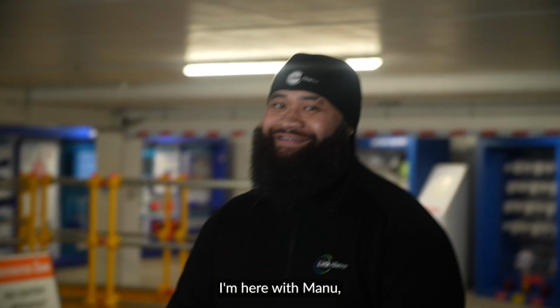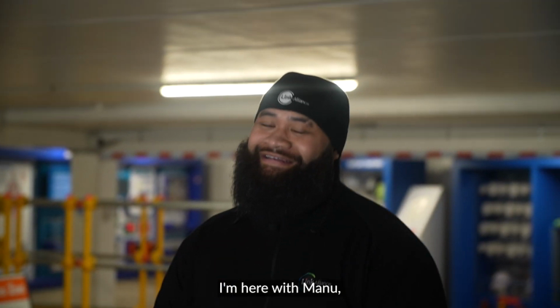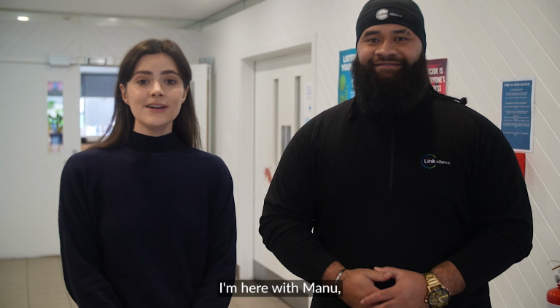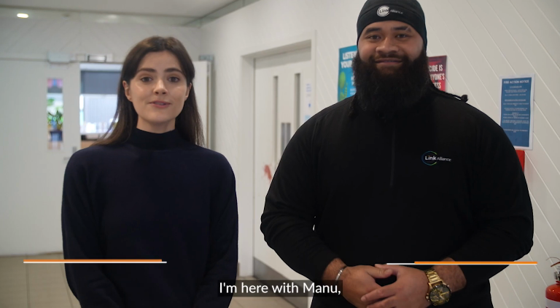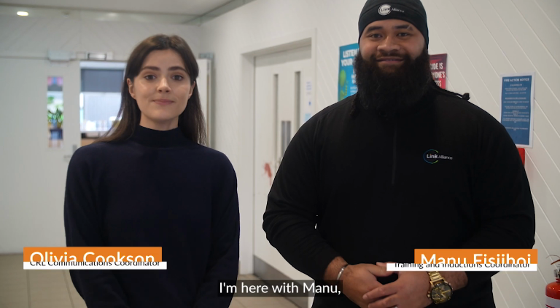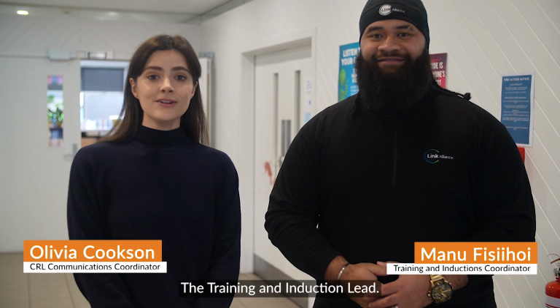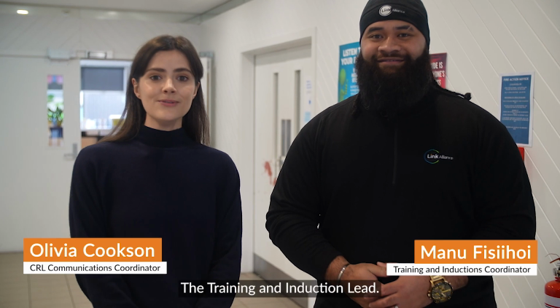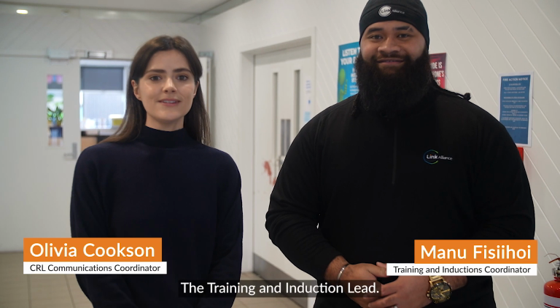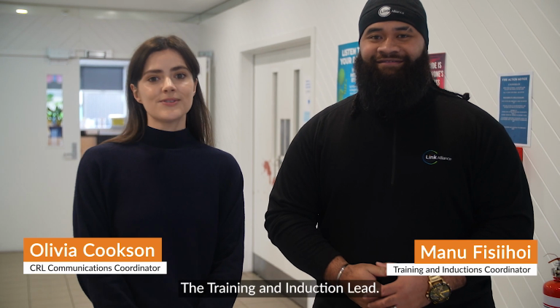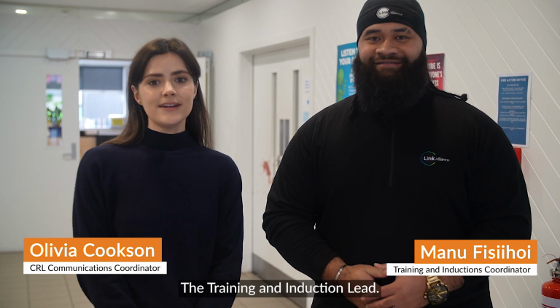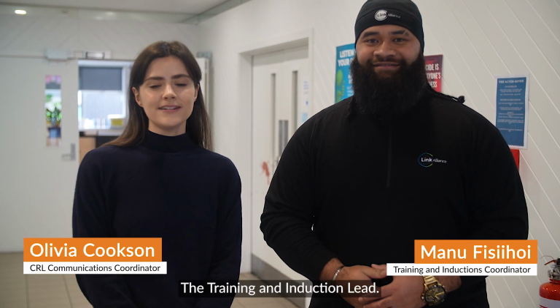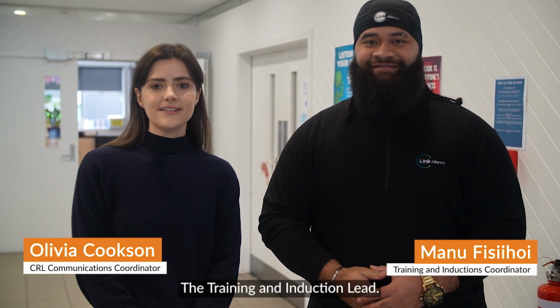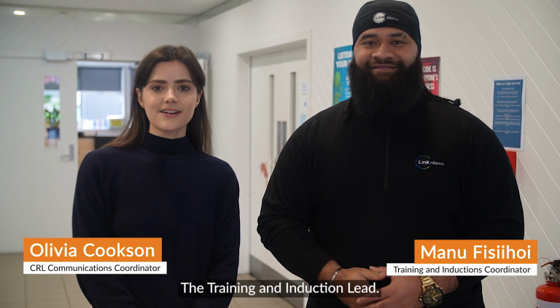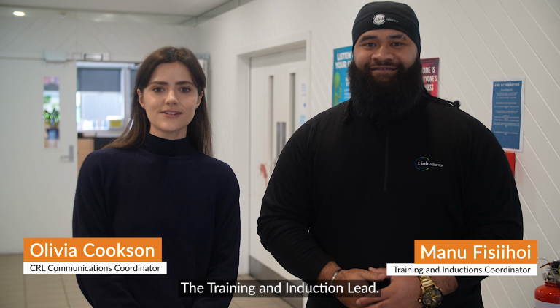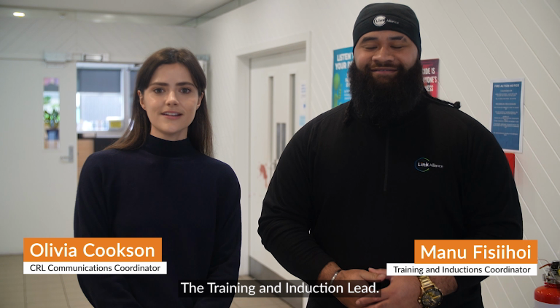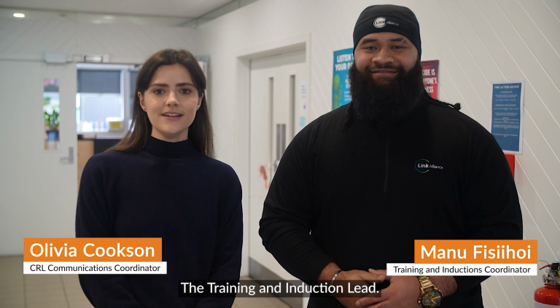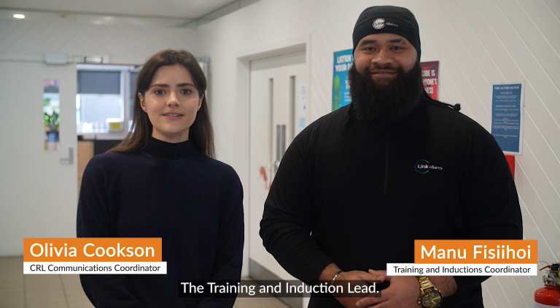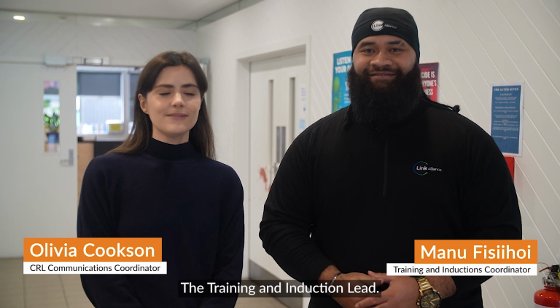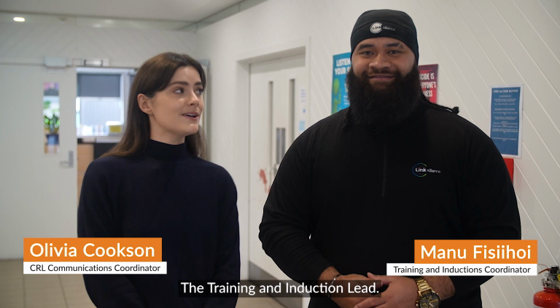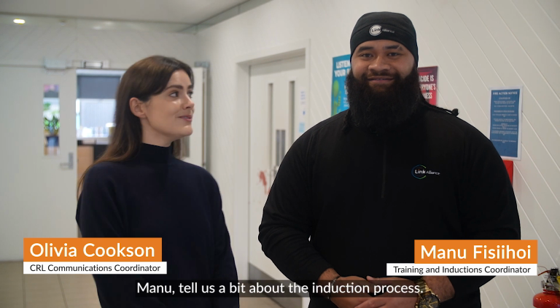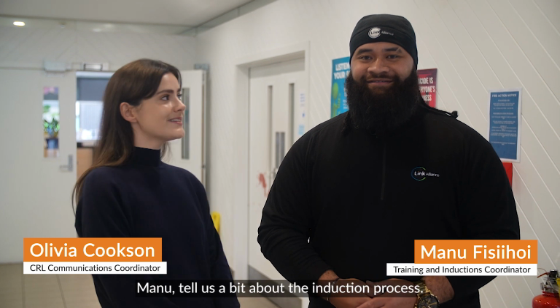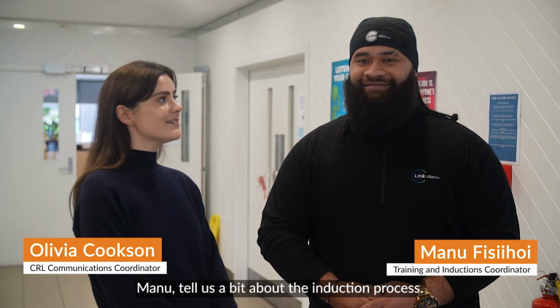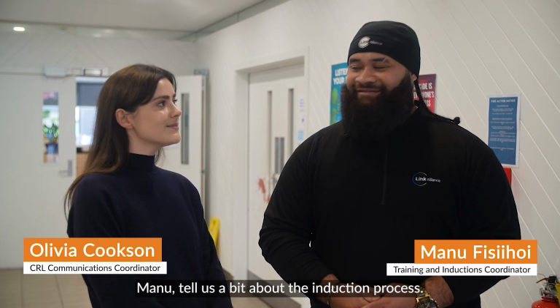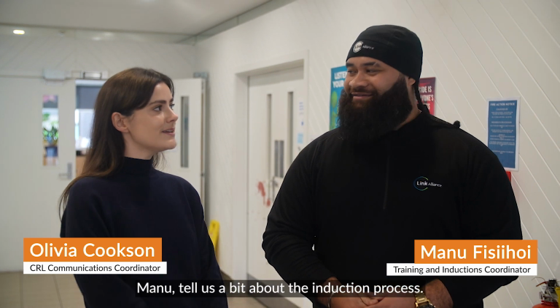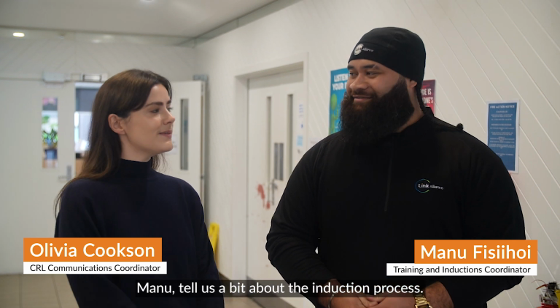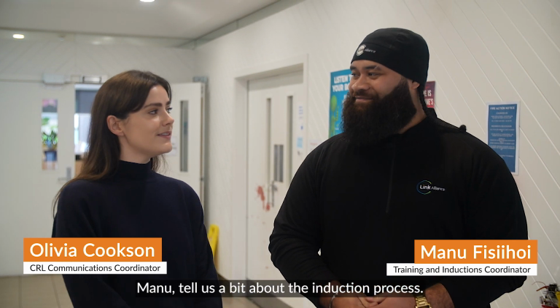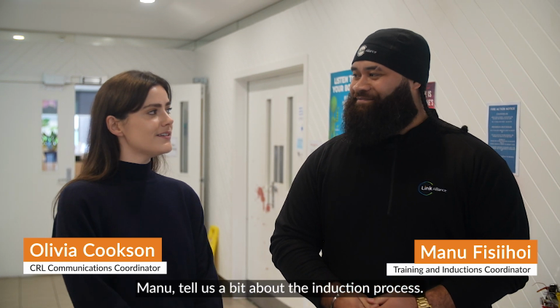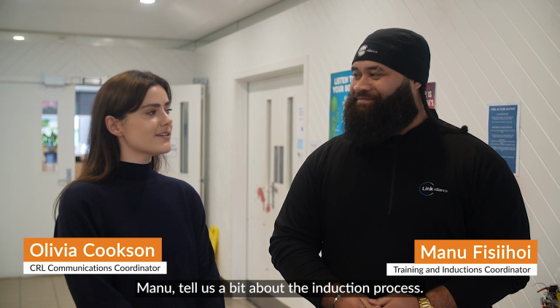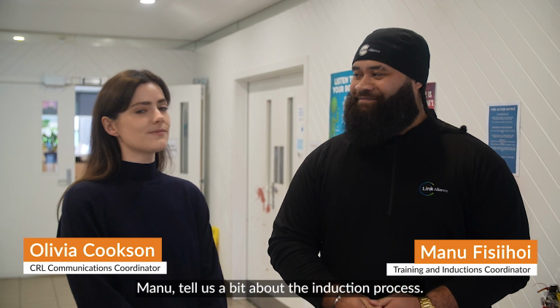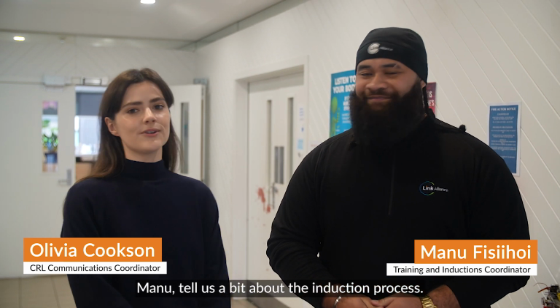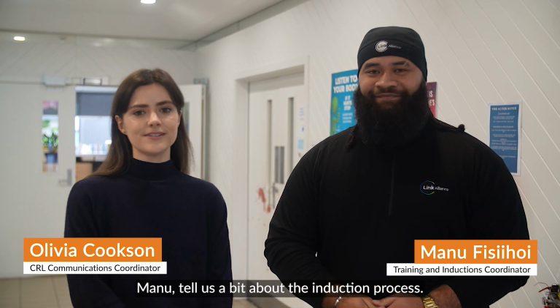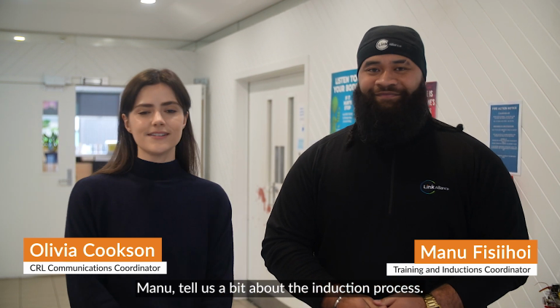I'm here with Manu, the training and induction lead. Manu, tell us a bit about the induction process.